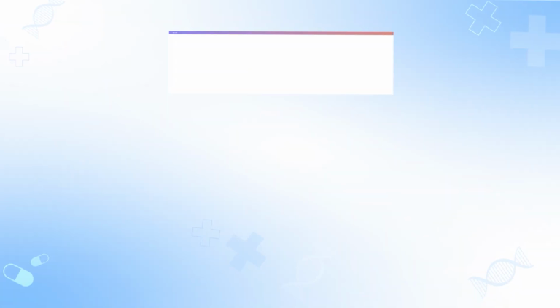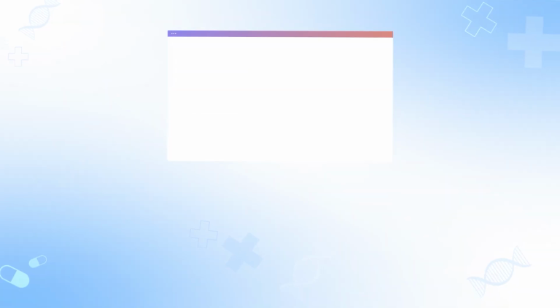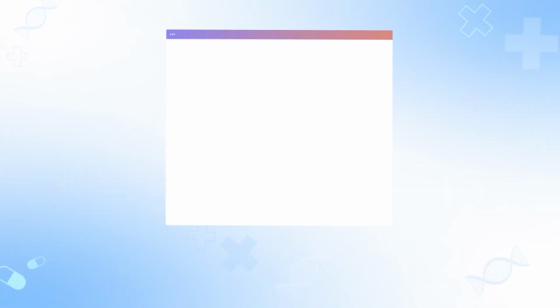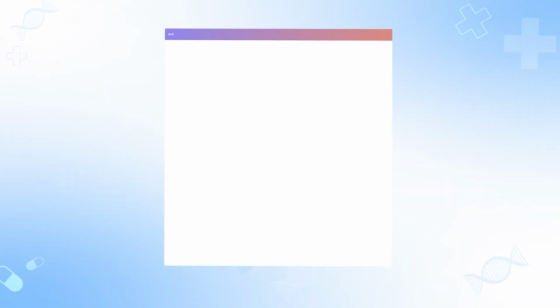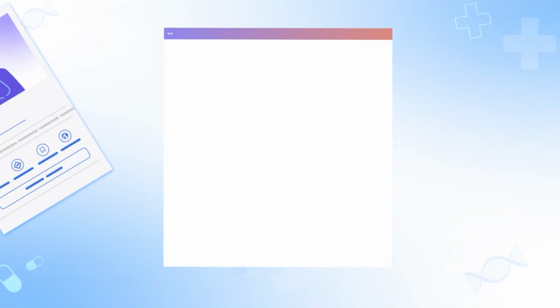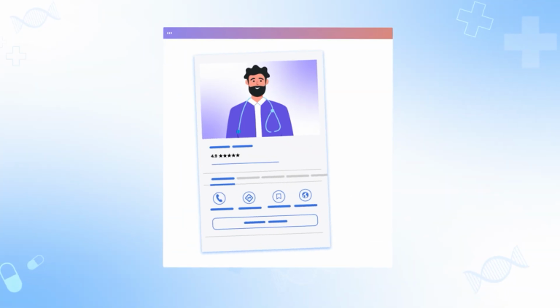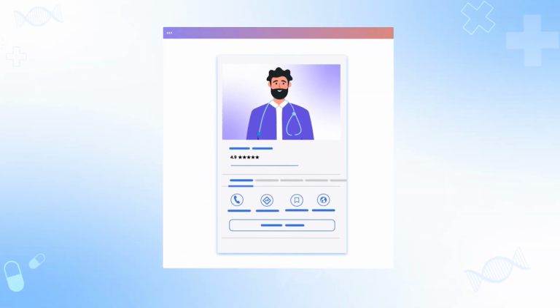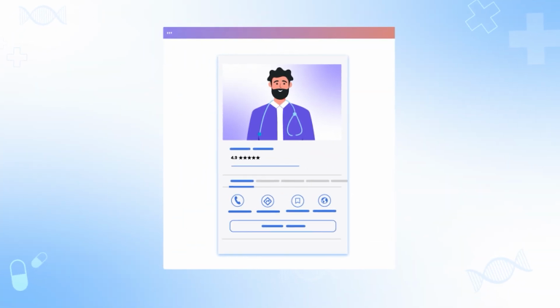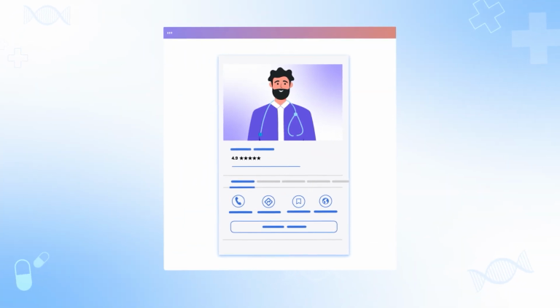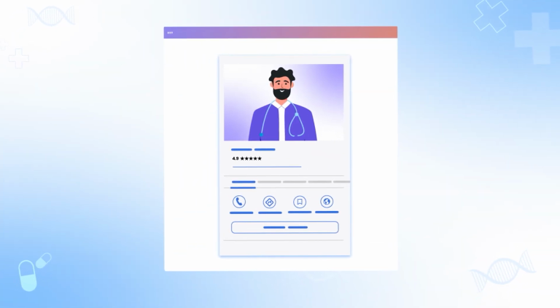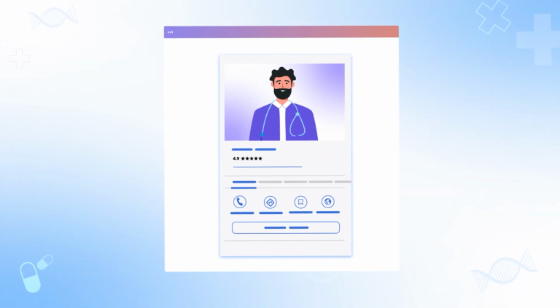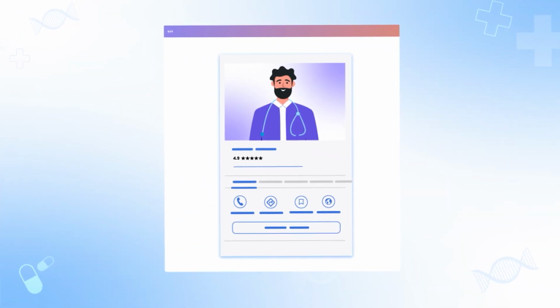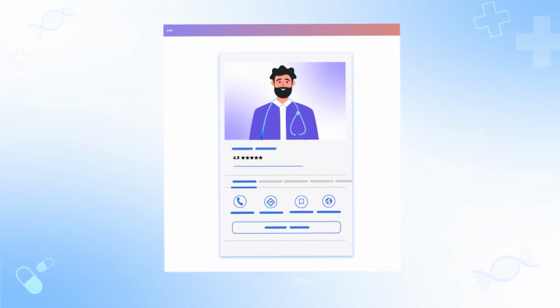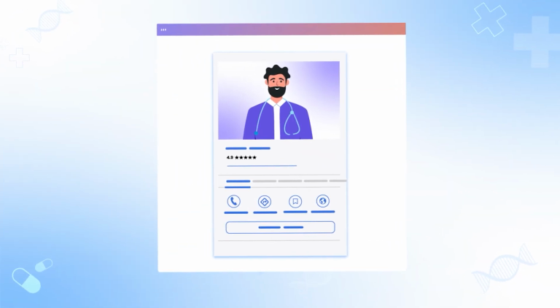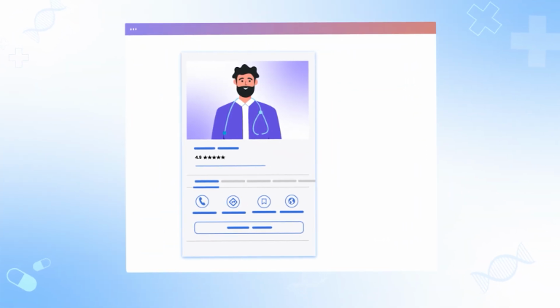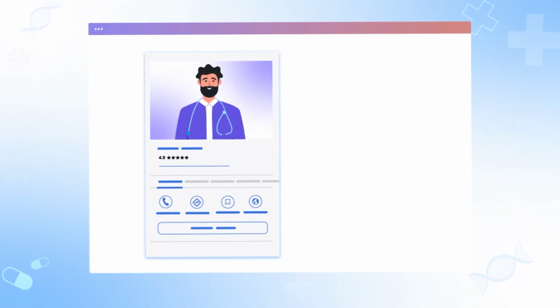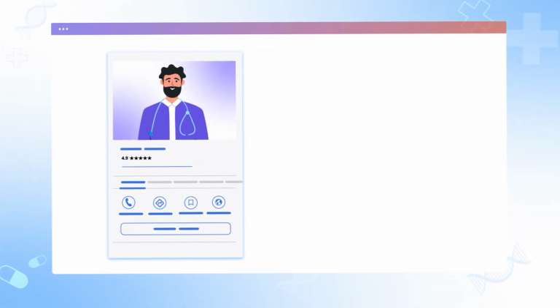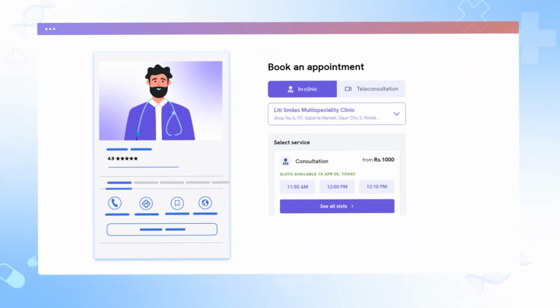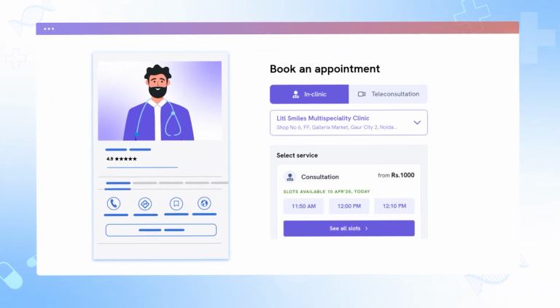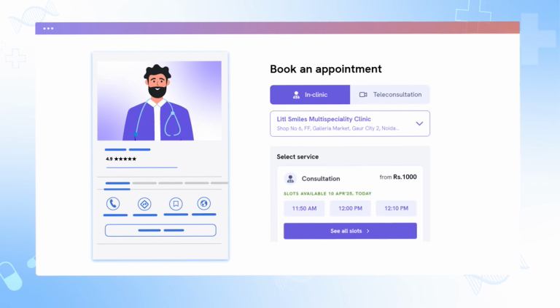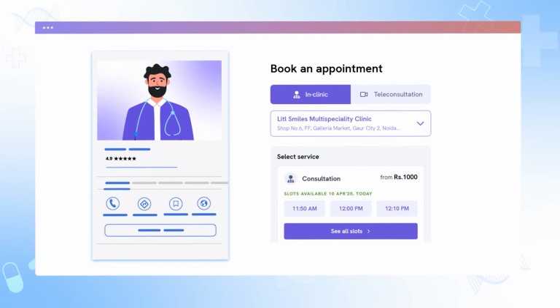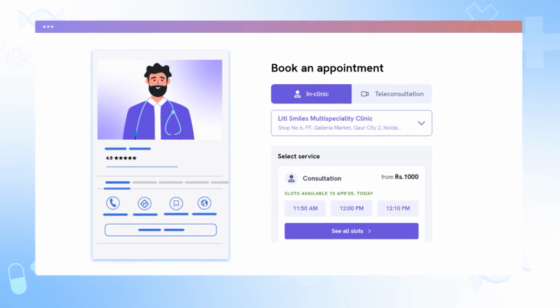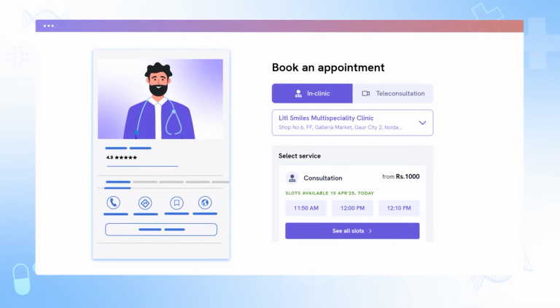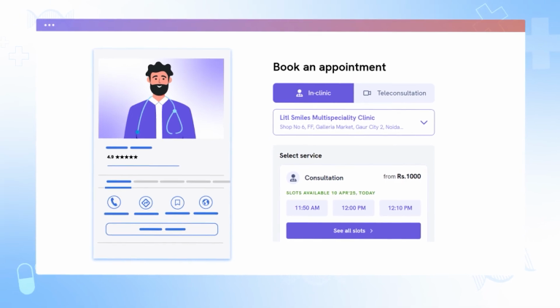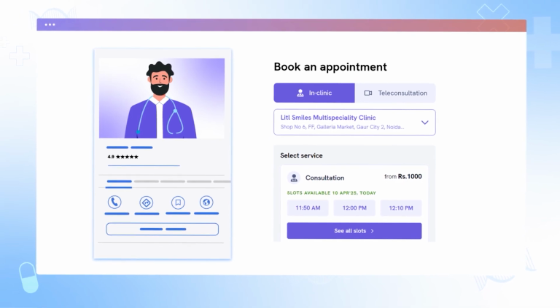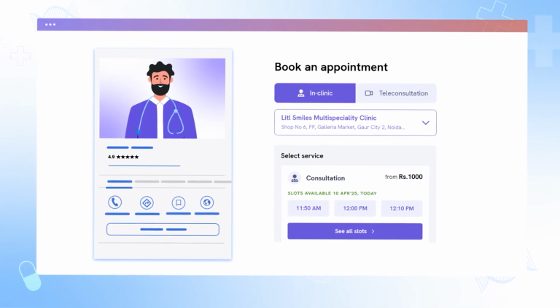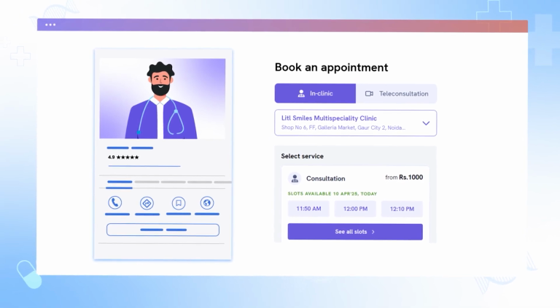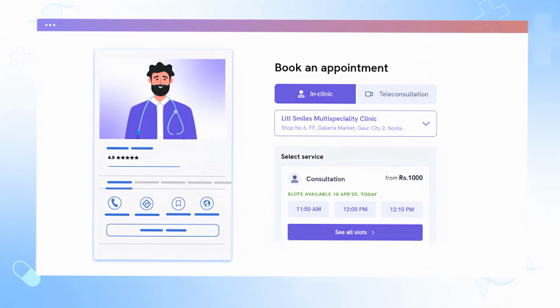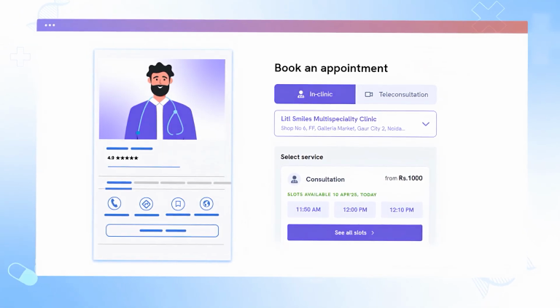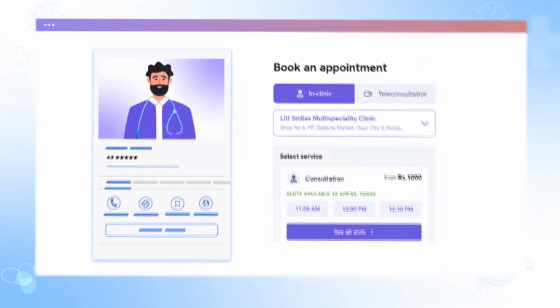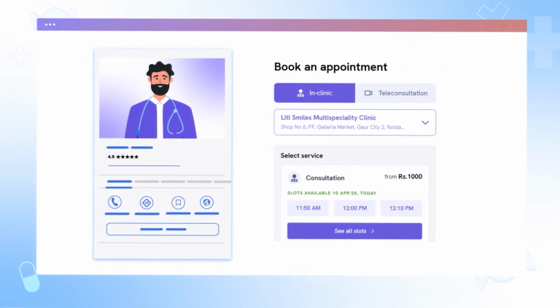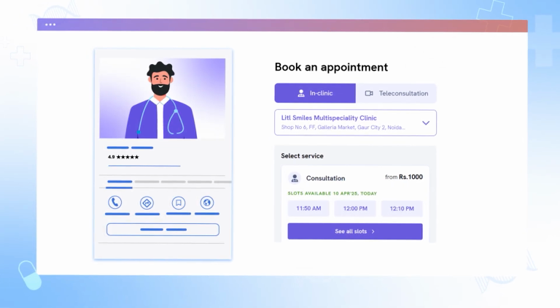Need an online presence? Get a website, Google profile, and online booking done in a snap.